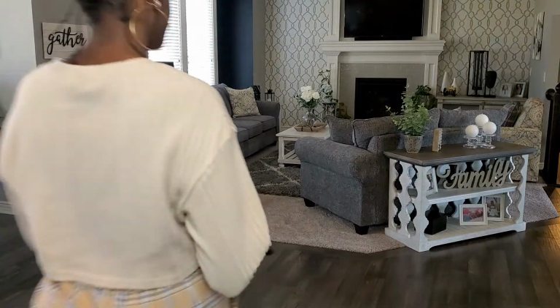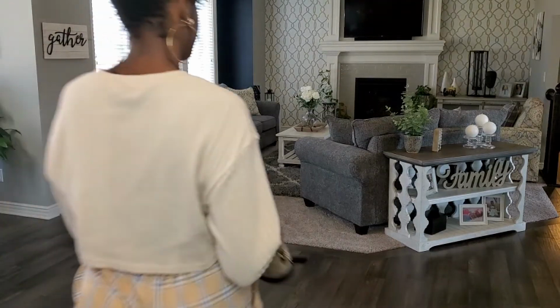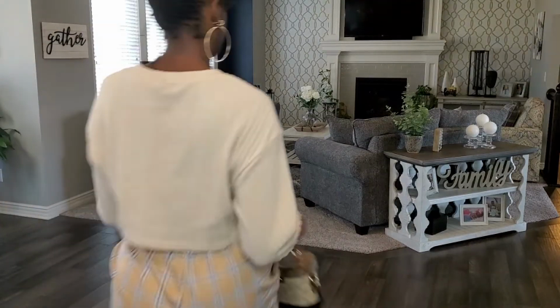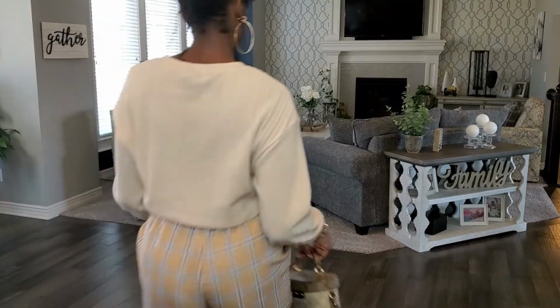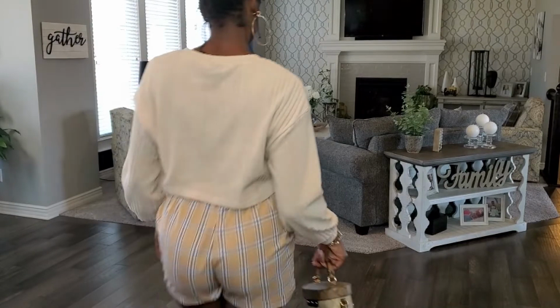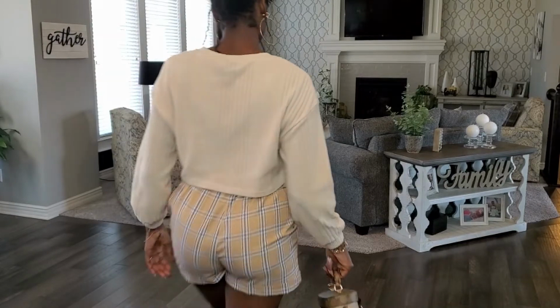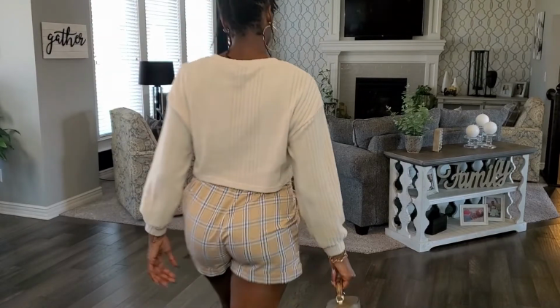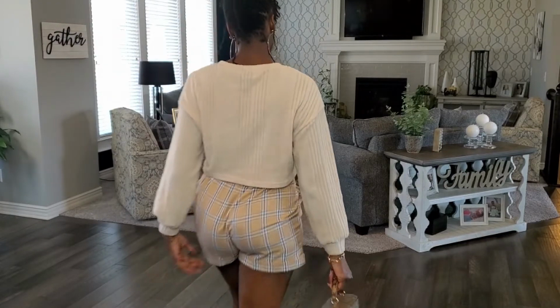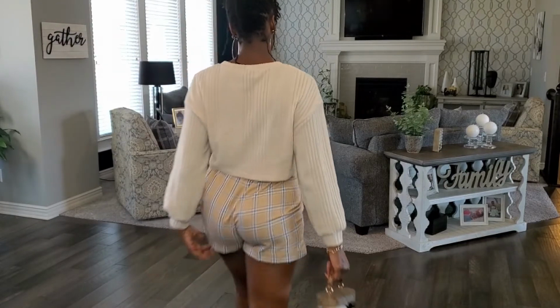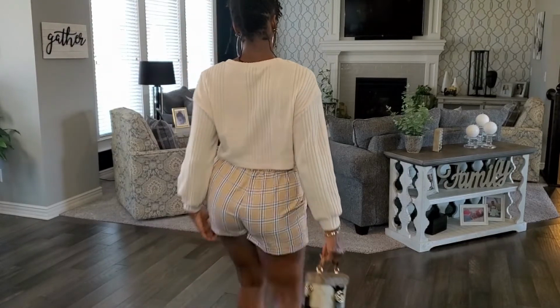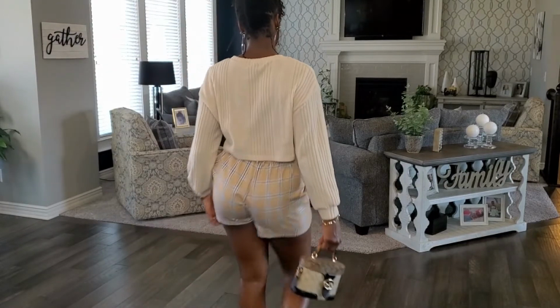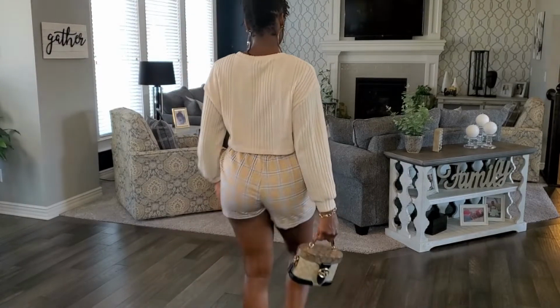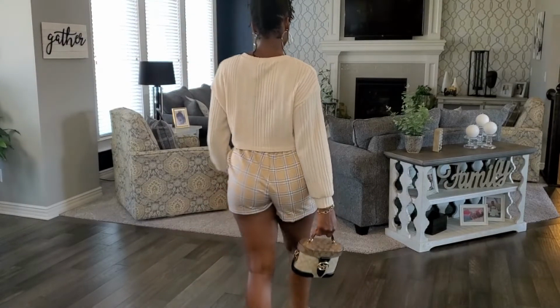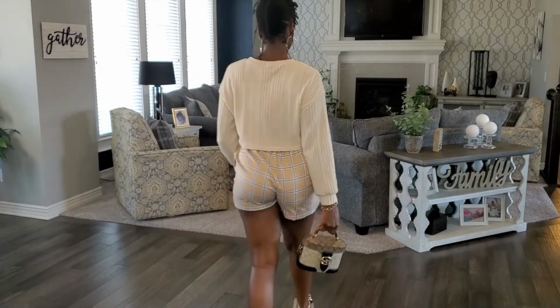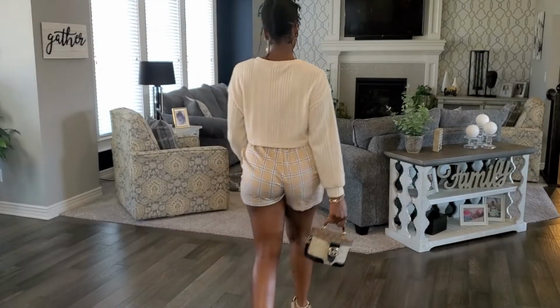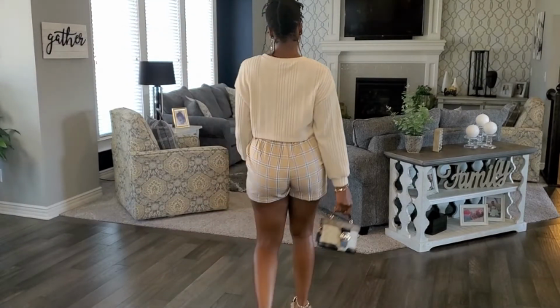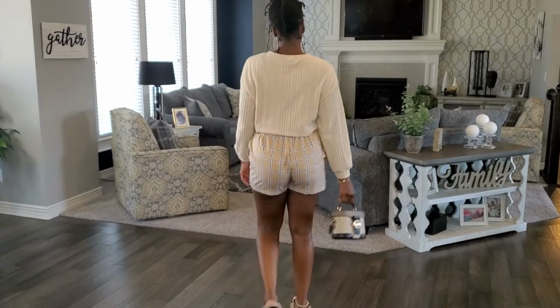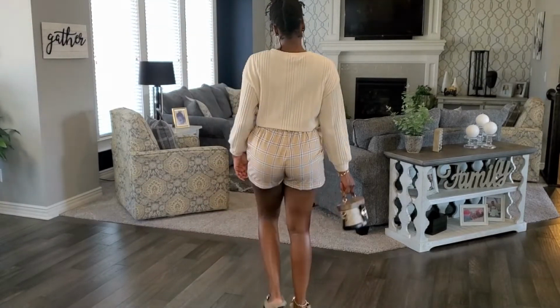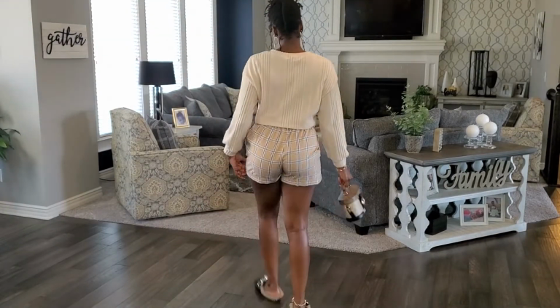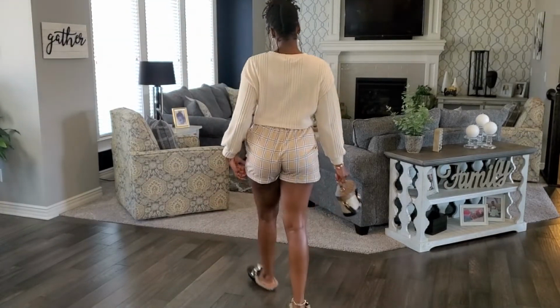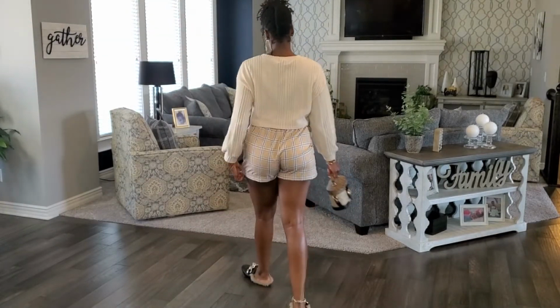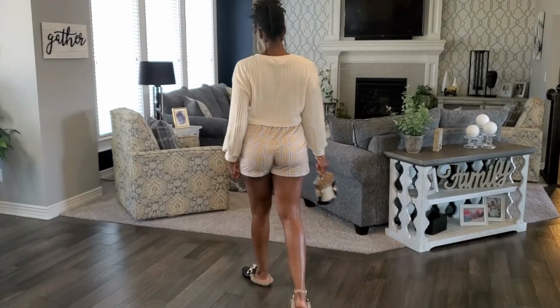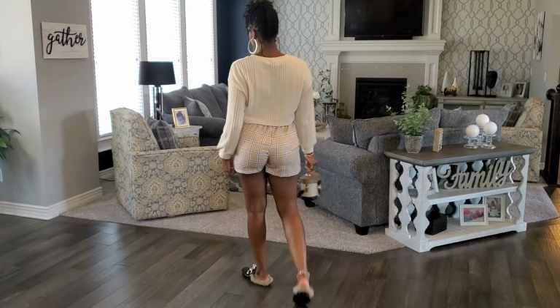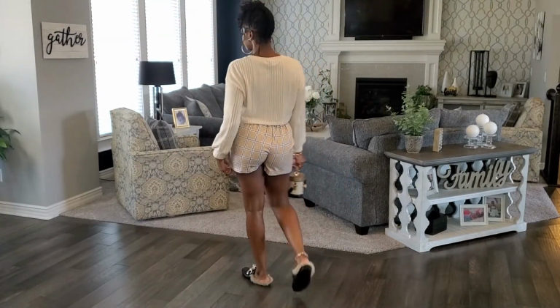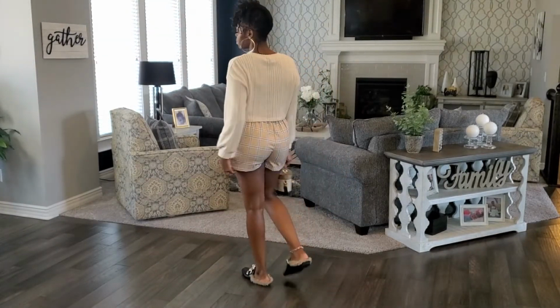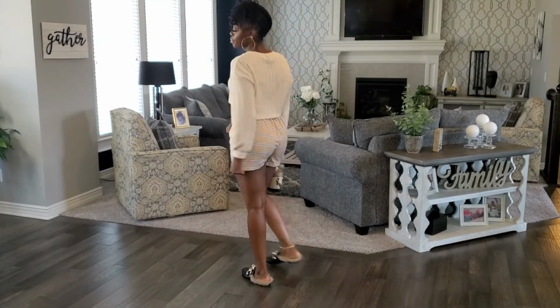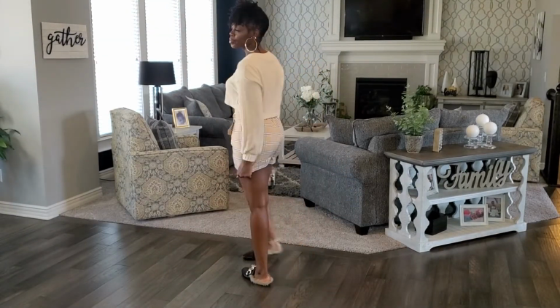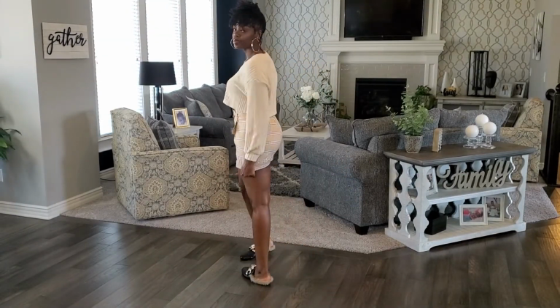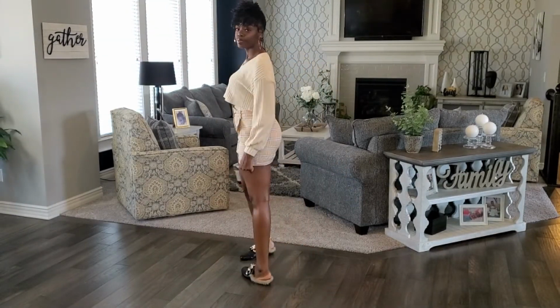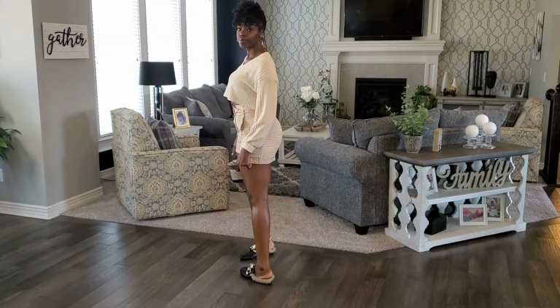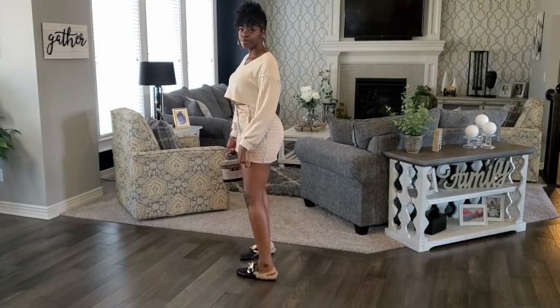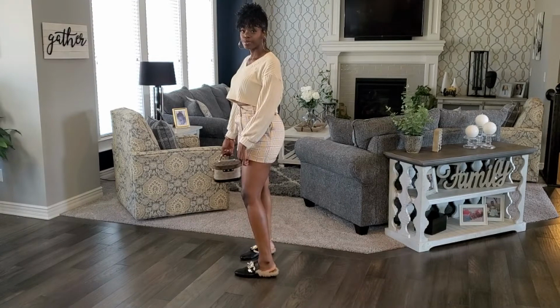Hello you guys, Simply Cece here and welcome back to my channel. Let's jump right into this capsule try-on.